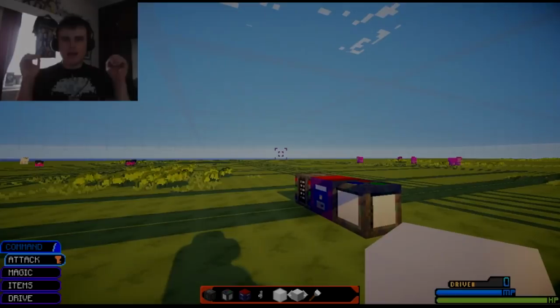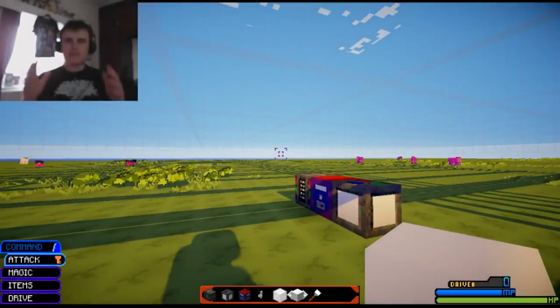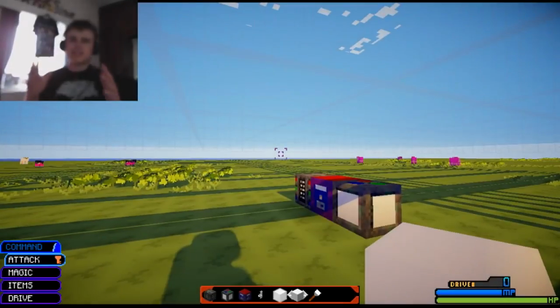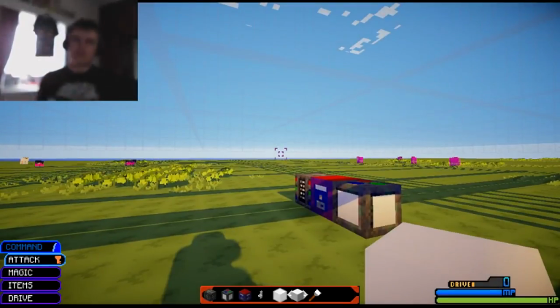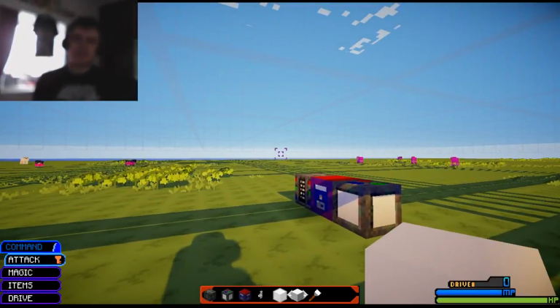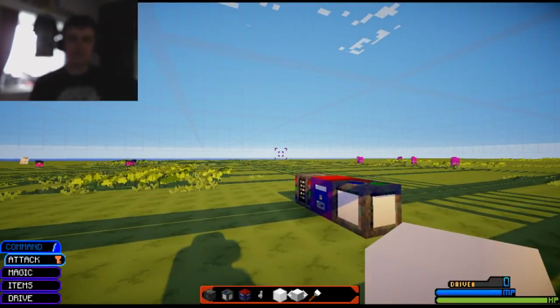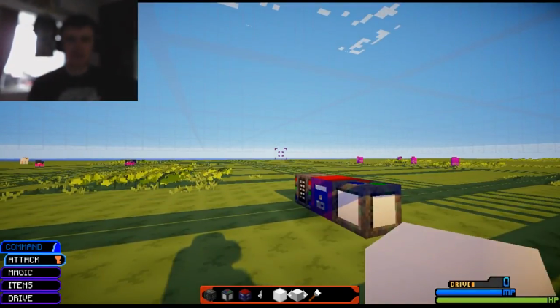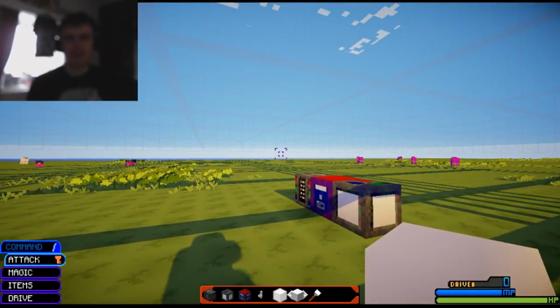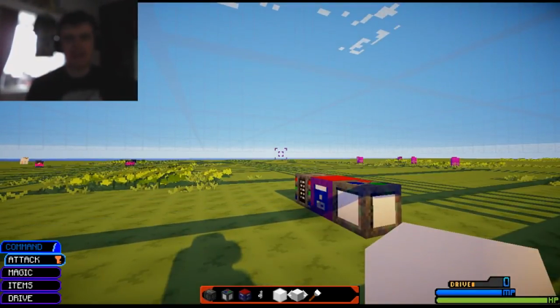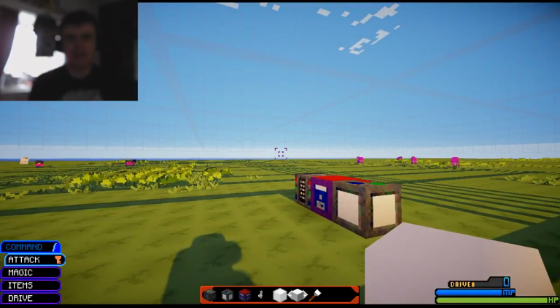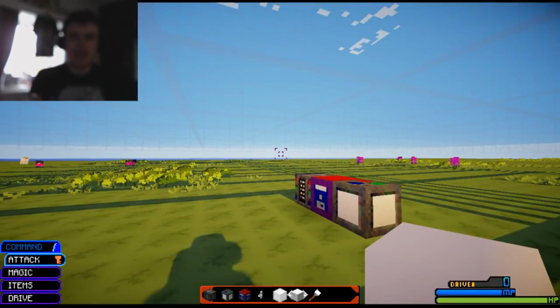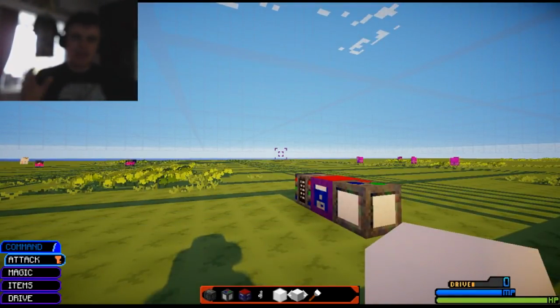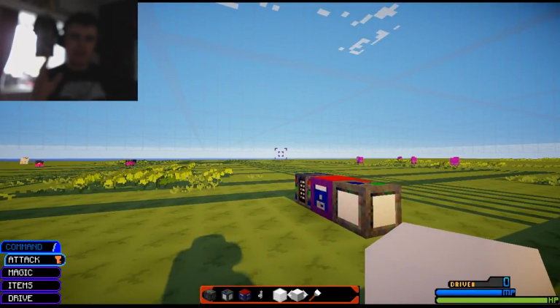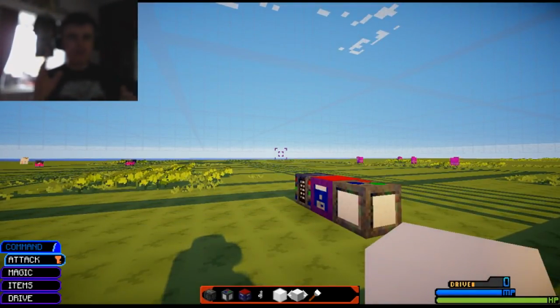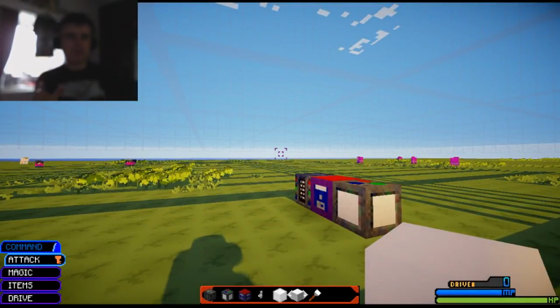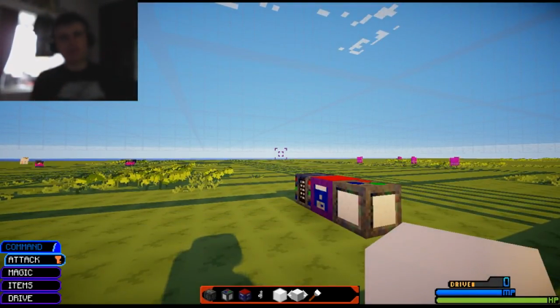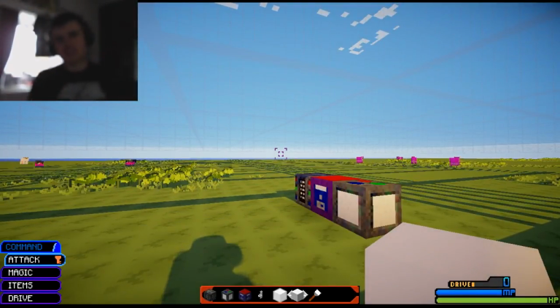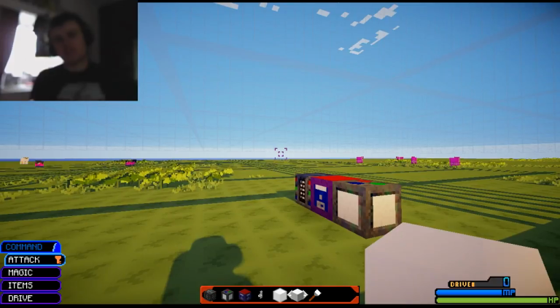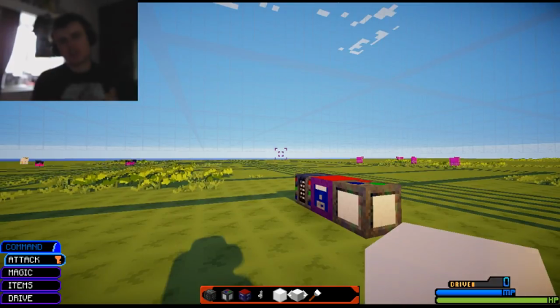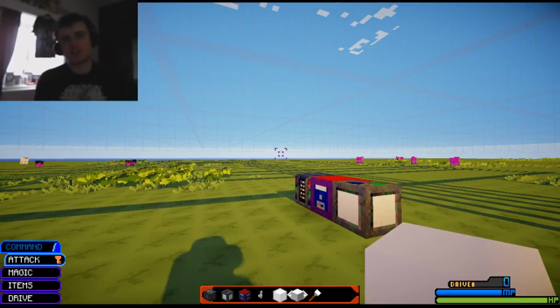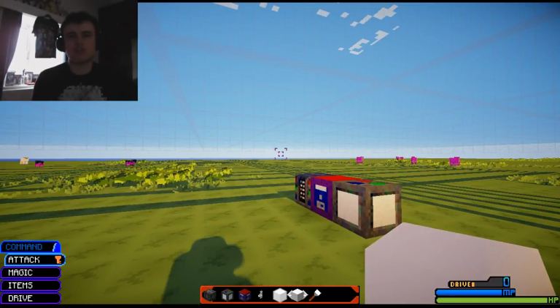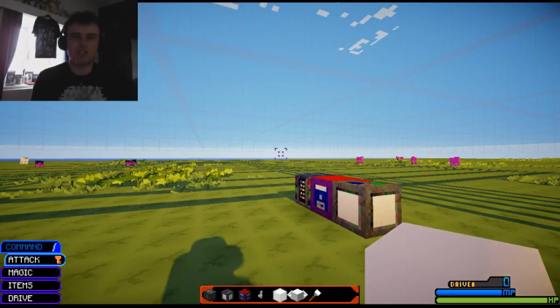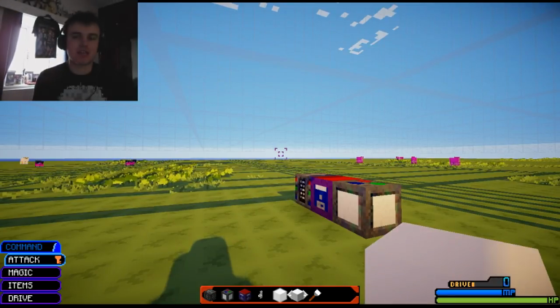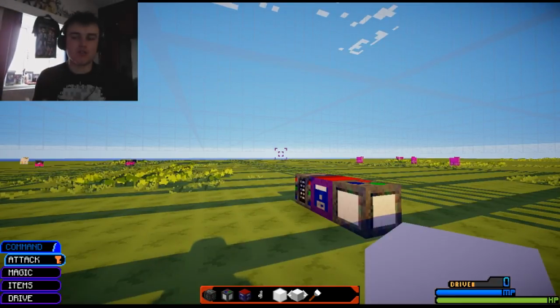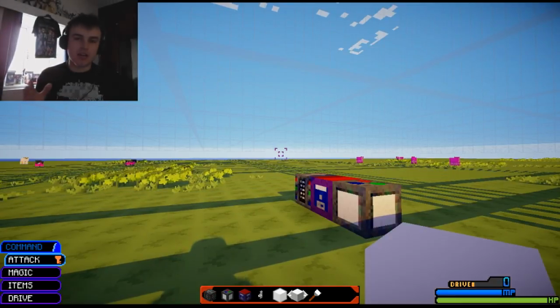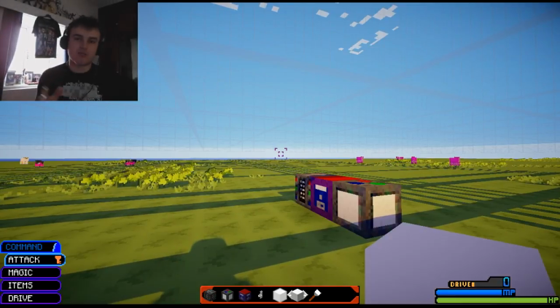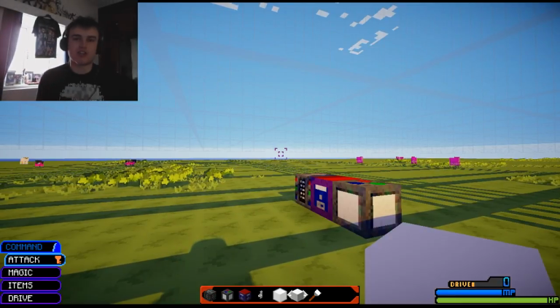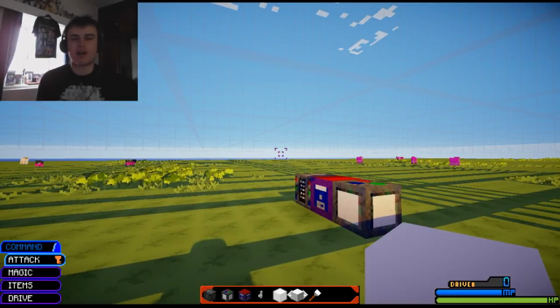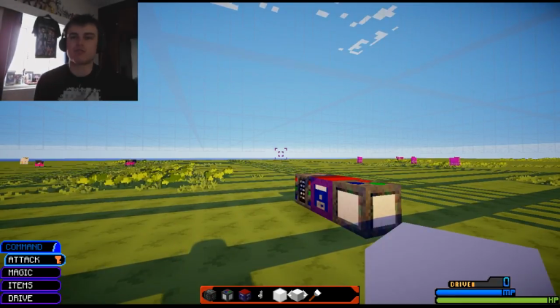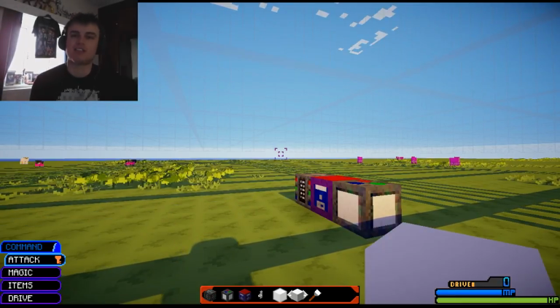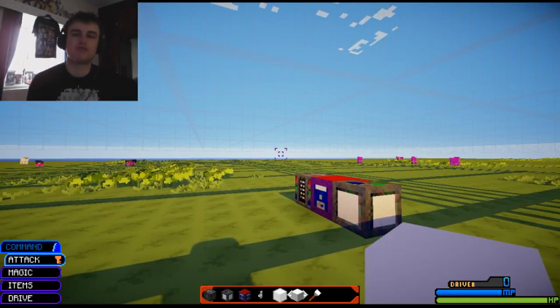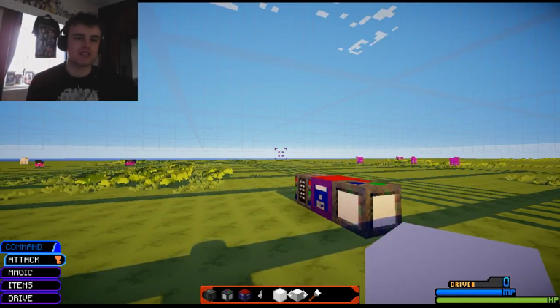Heyo Slayers out there, DTMShadowSlayer here. I've noticed in the comment section of a lot of the Yu-Gi-Oh videos that you guys want to know how to make the dual discs.